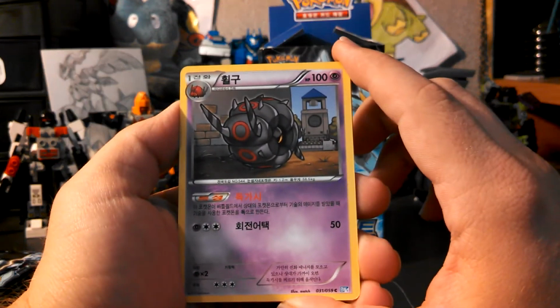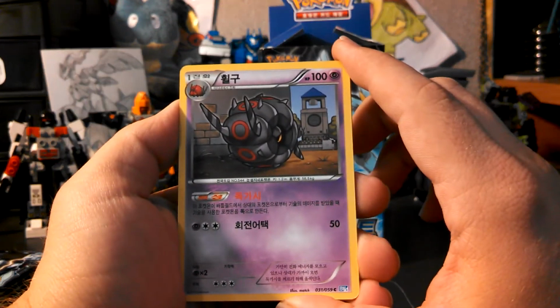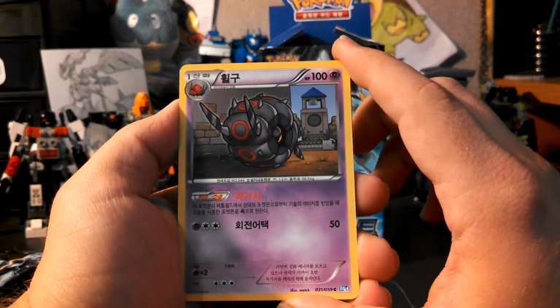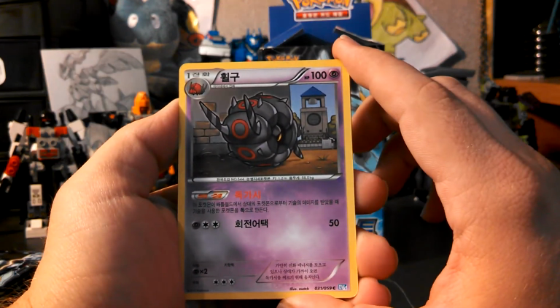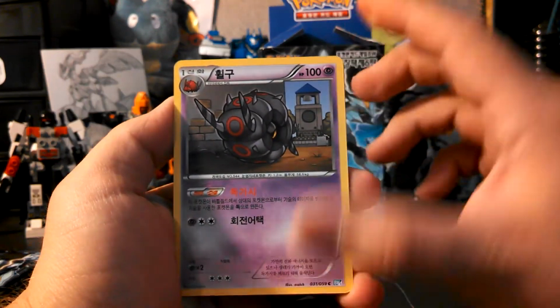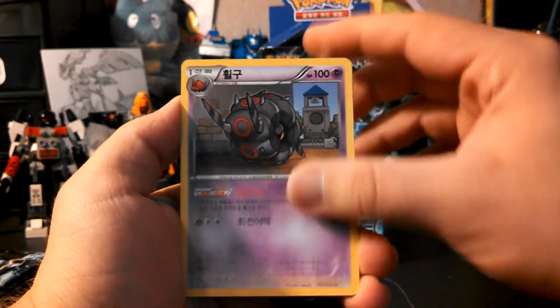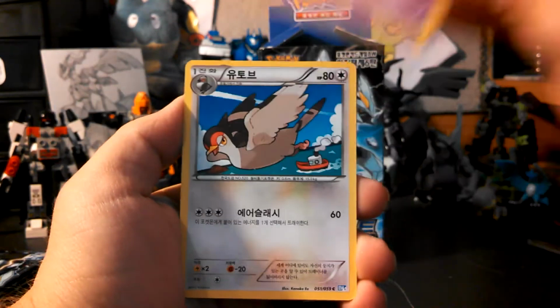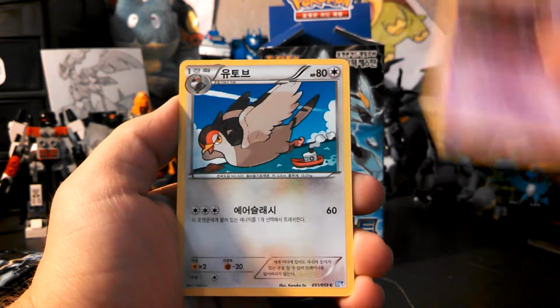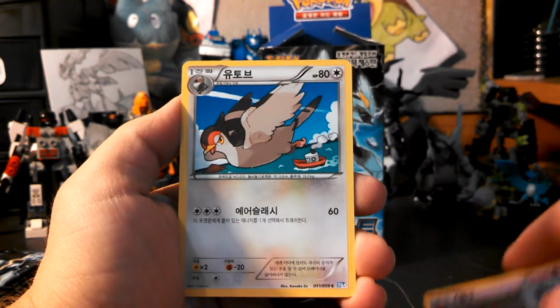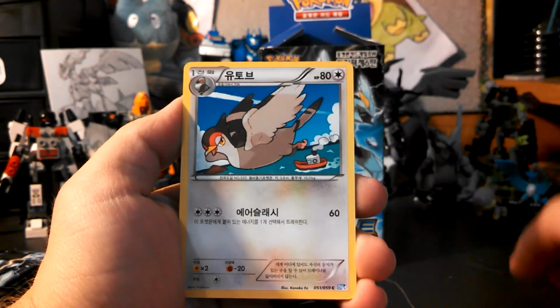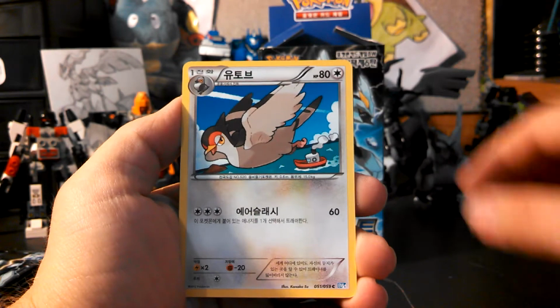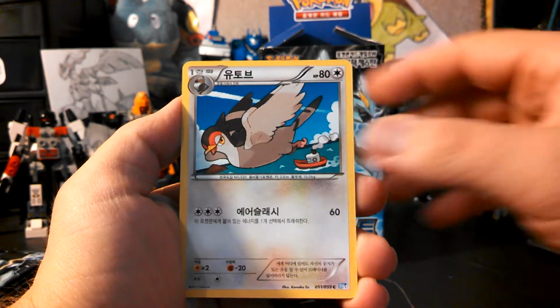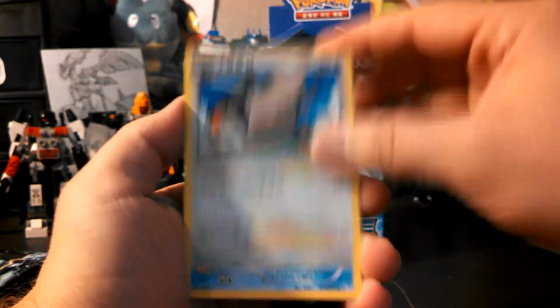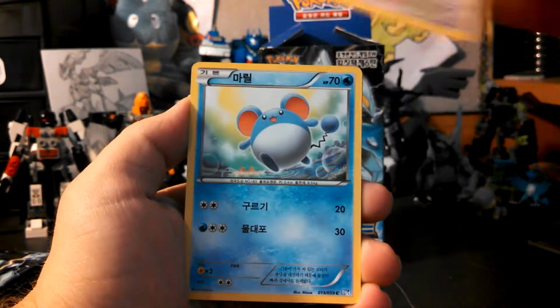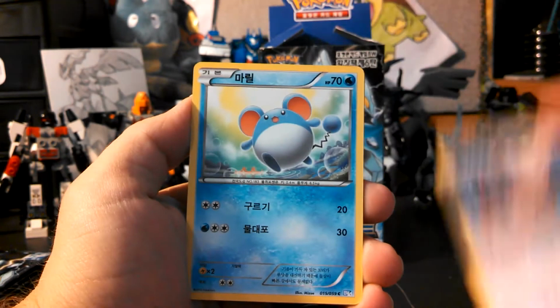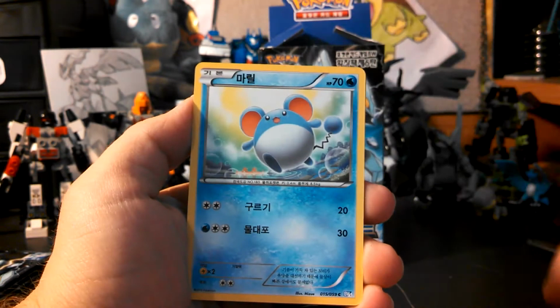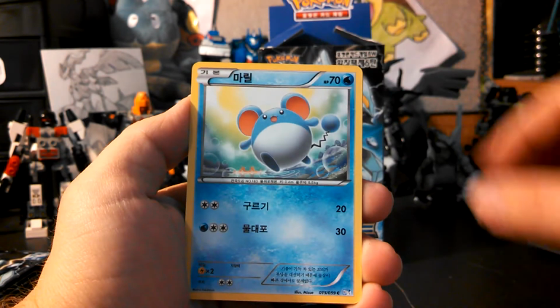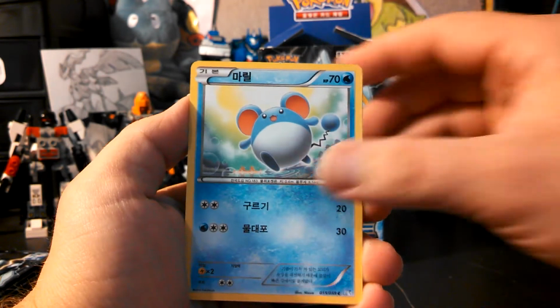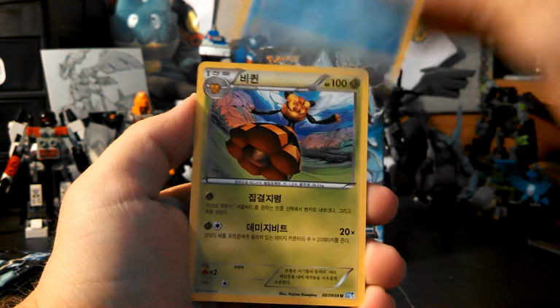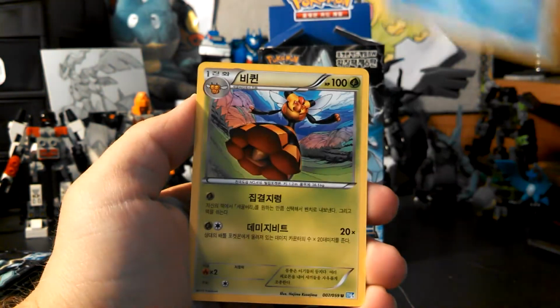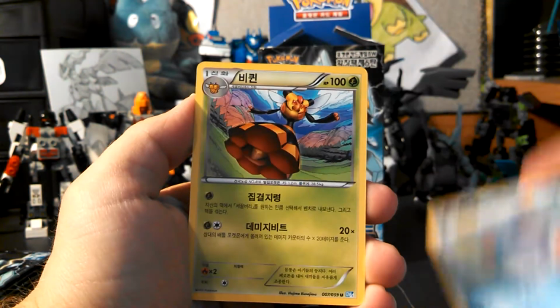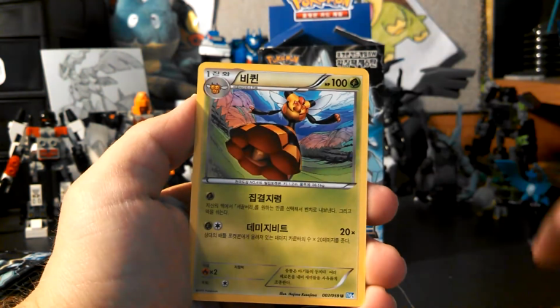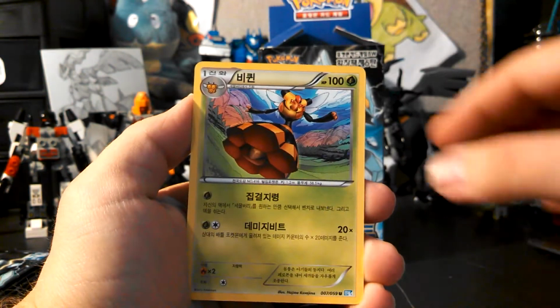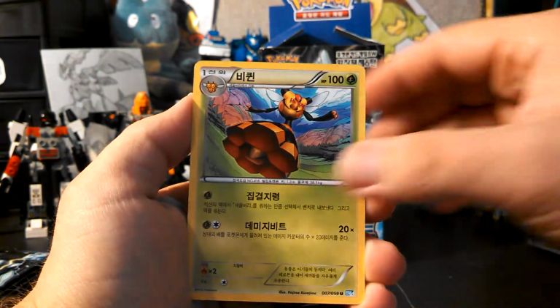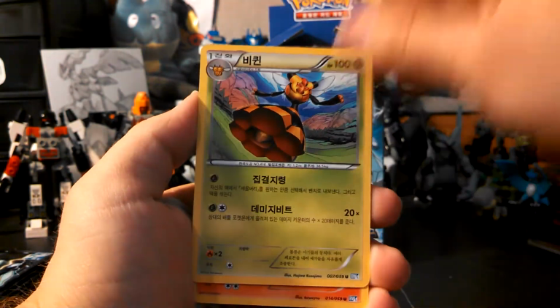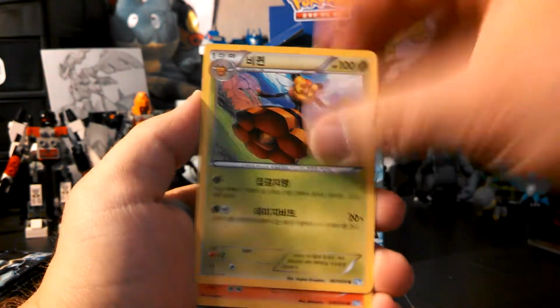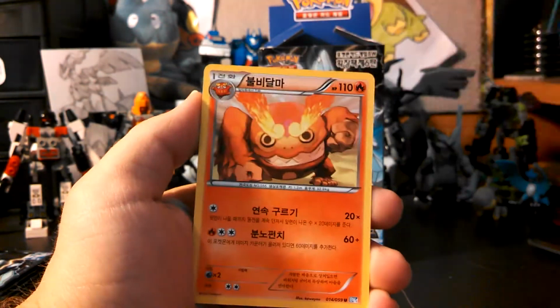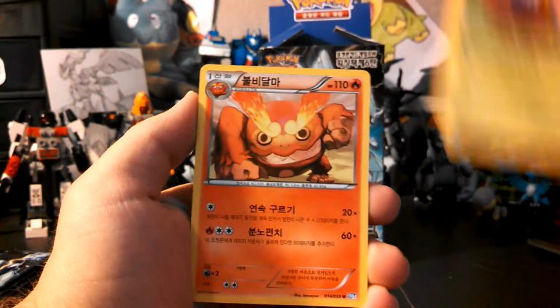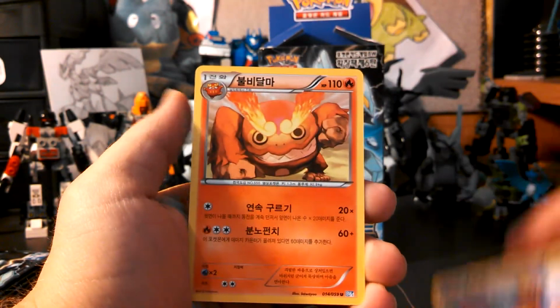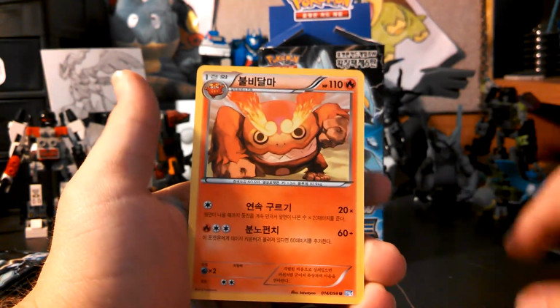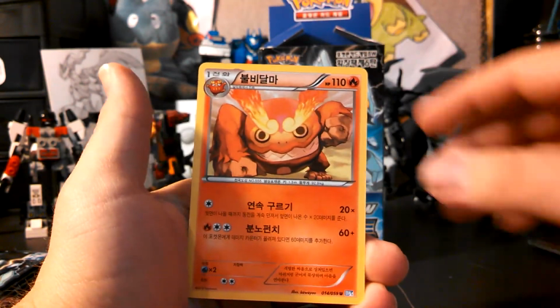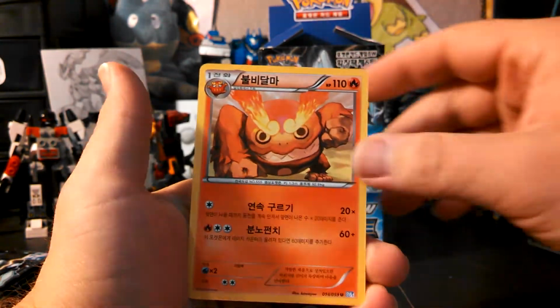Start off with Whirlipede, Tranquil, Merrill, Vespiquen, and our Minitan.